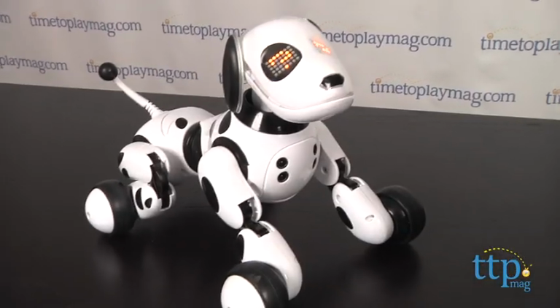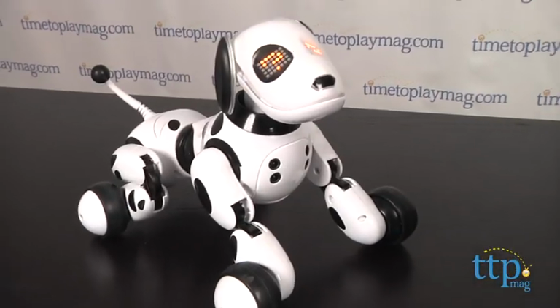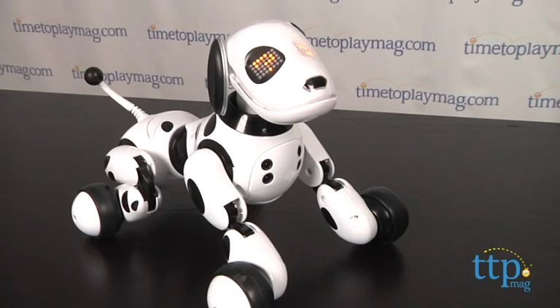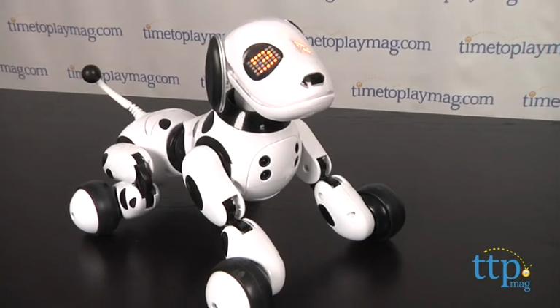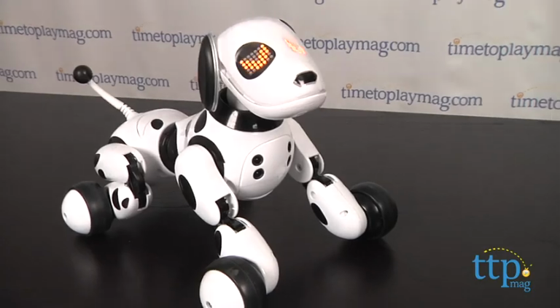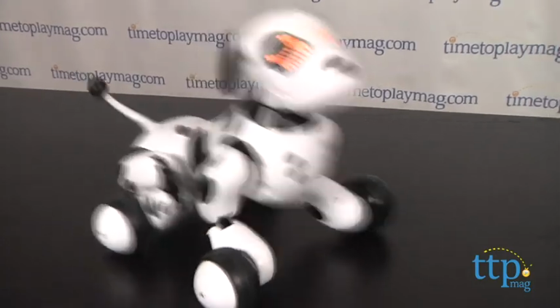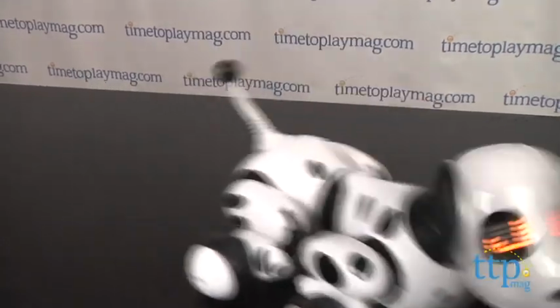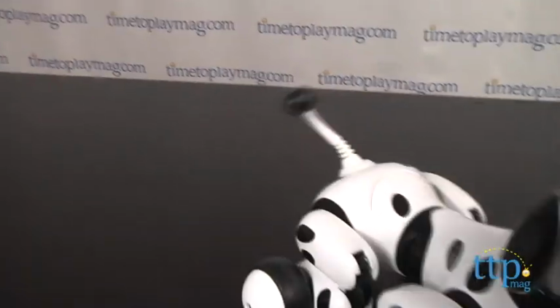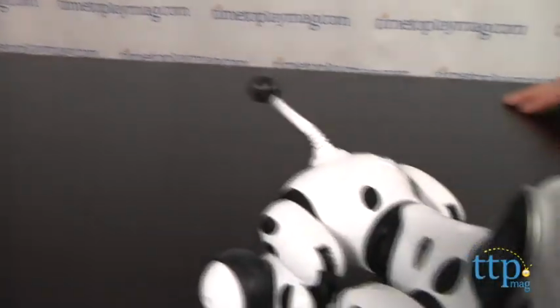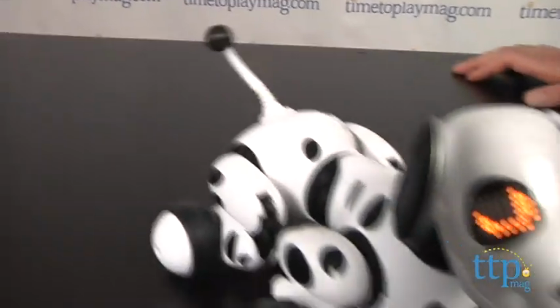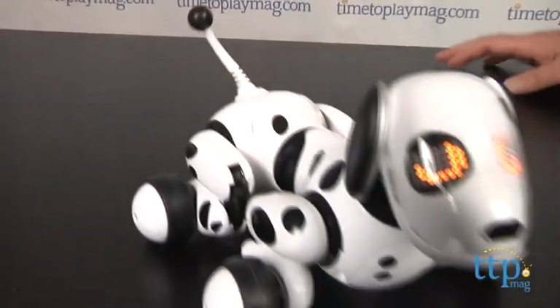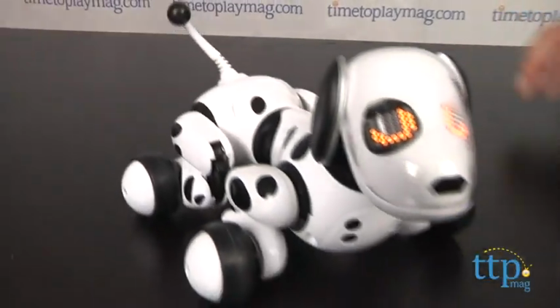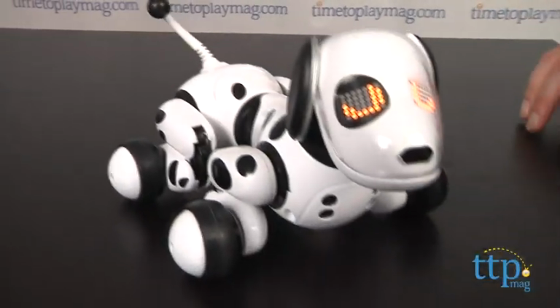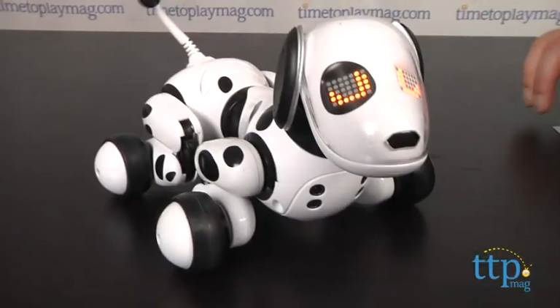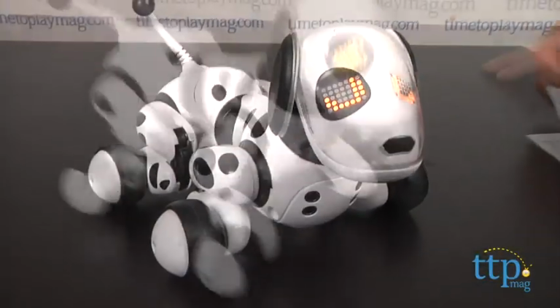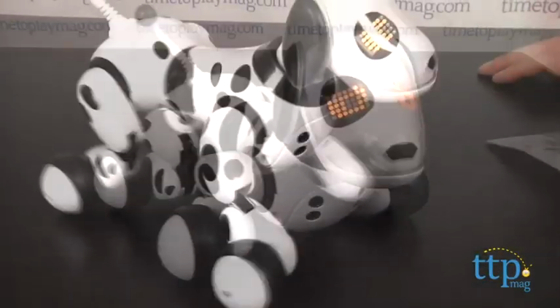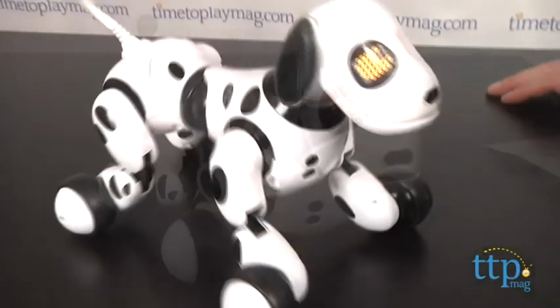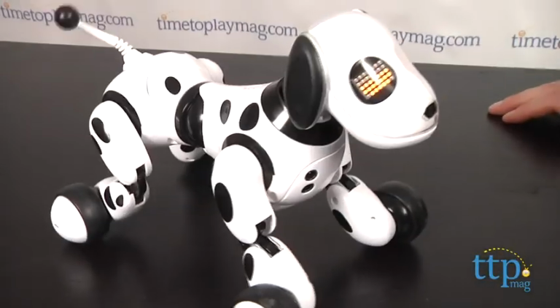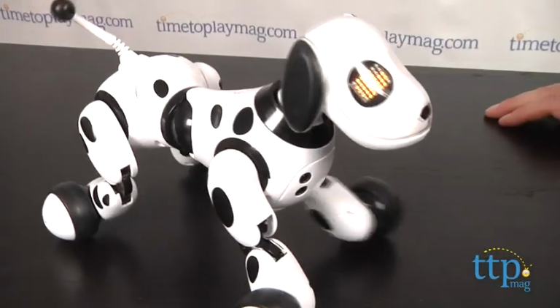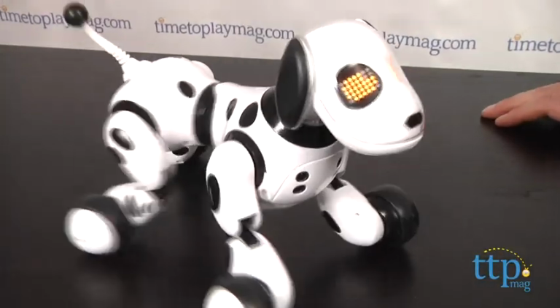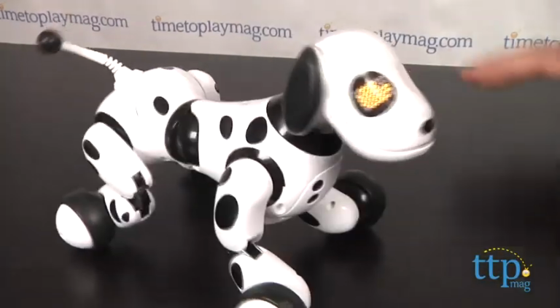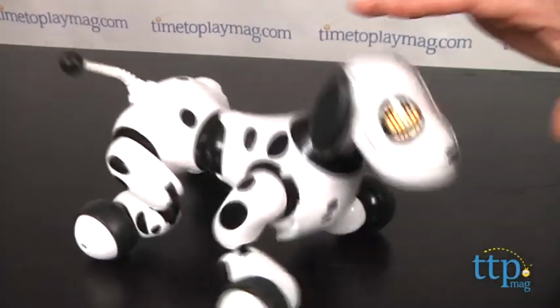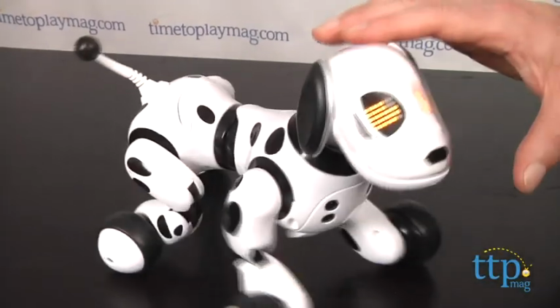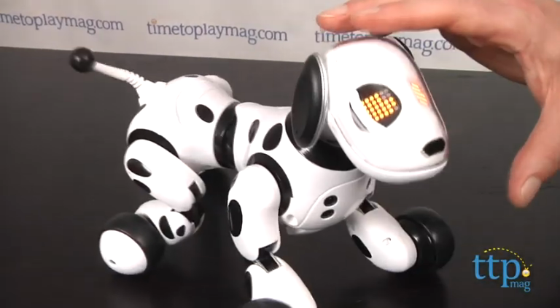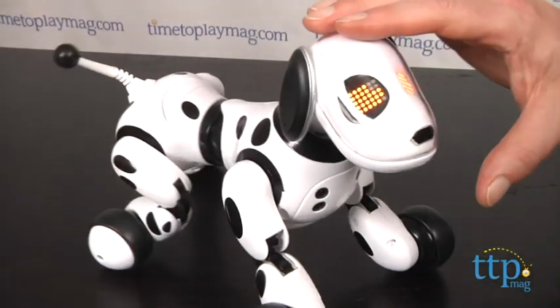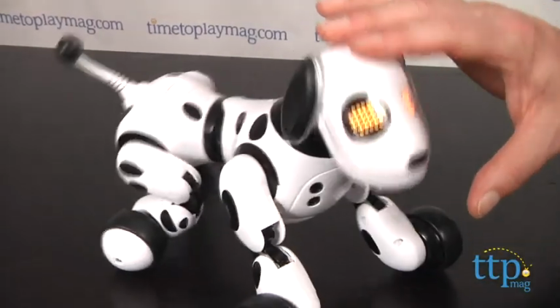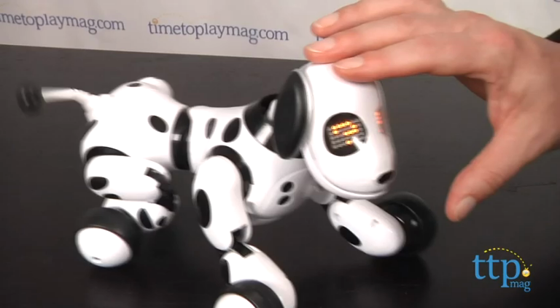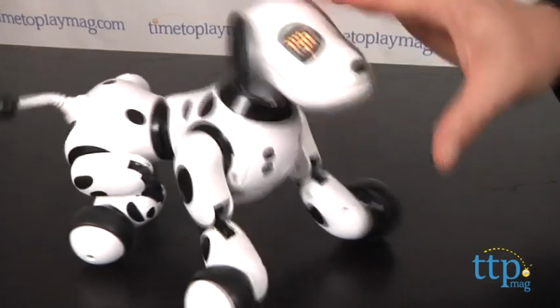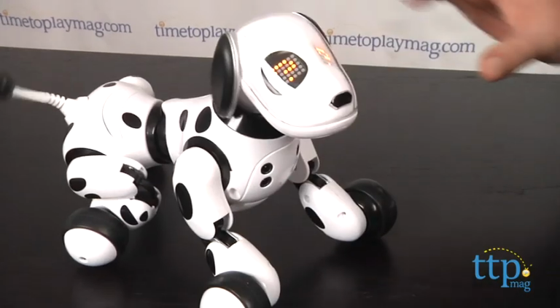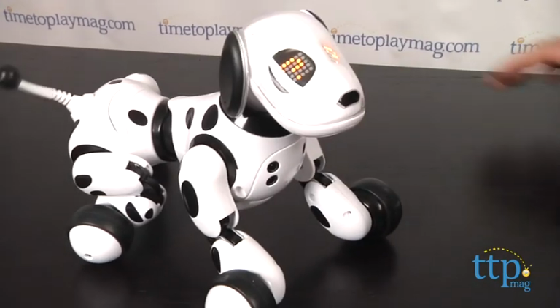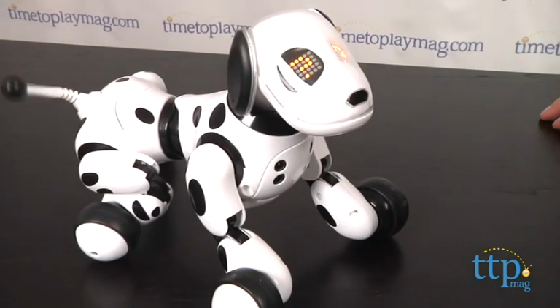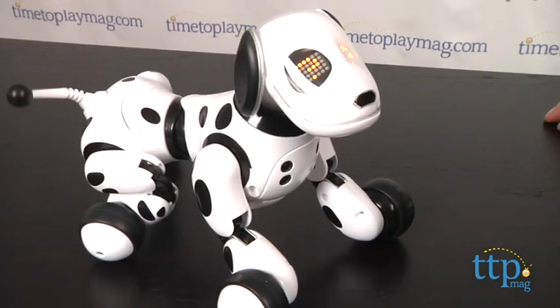In playing with him, we found the voice sensors work very well, but you have to speak clearly and fairly quickly like this. Zoomer, speak.